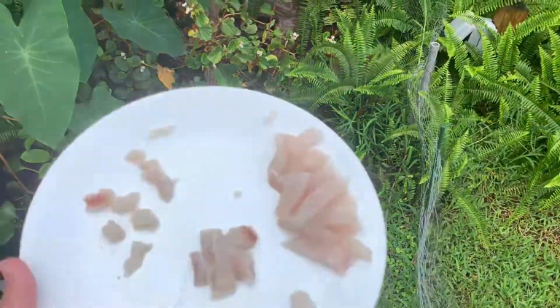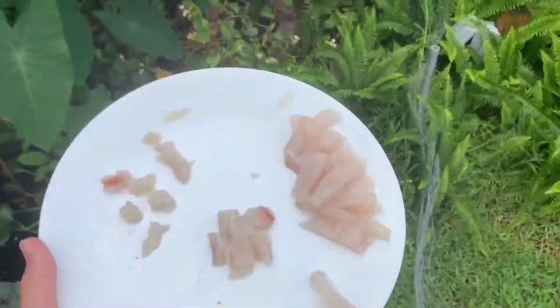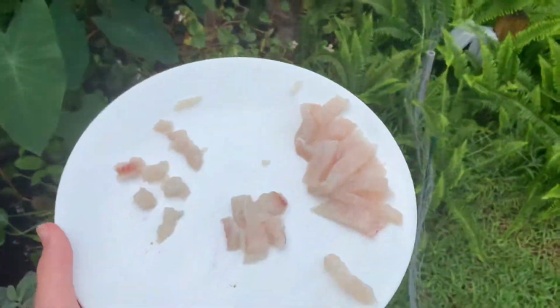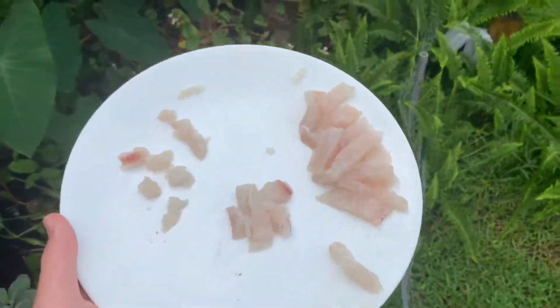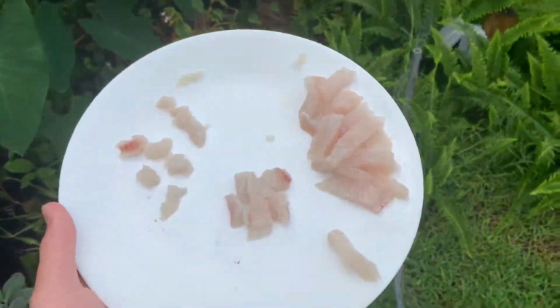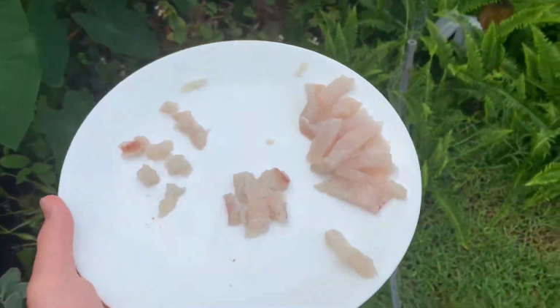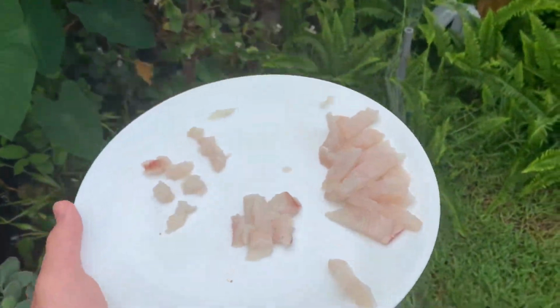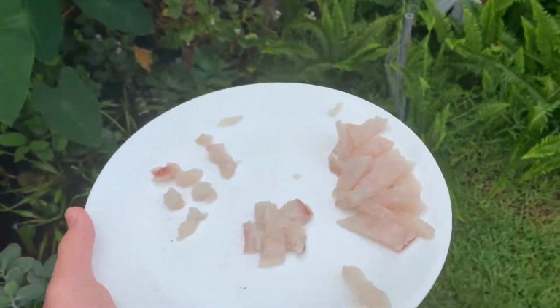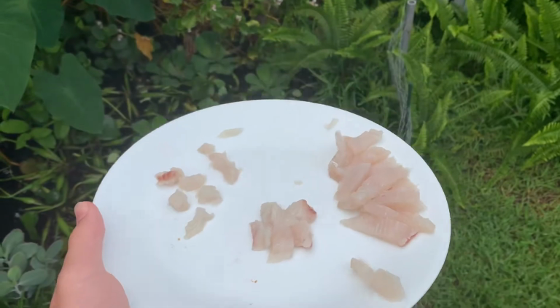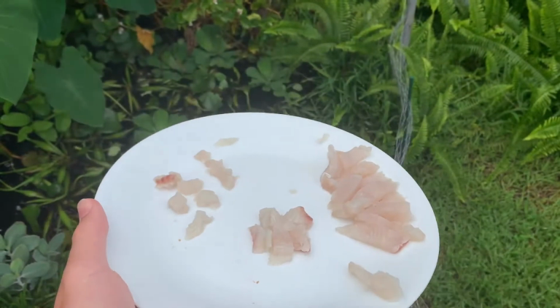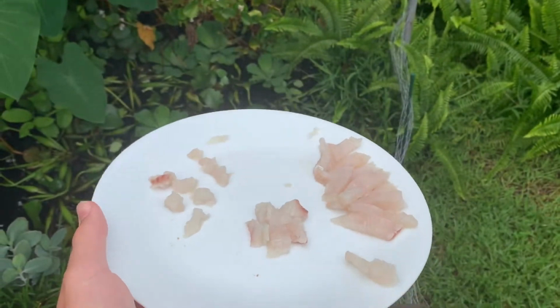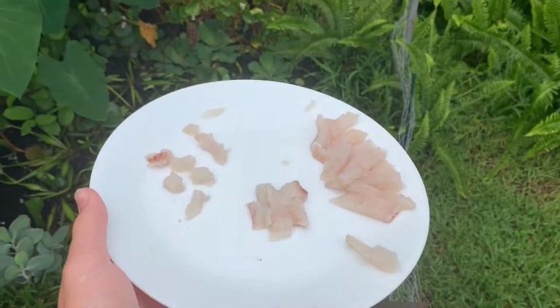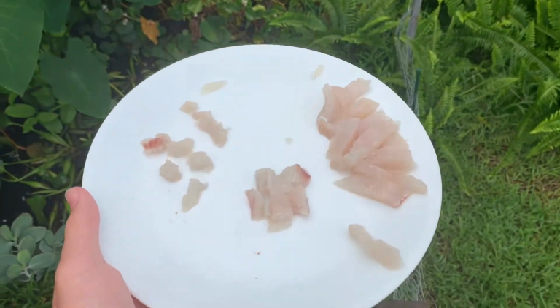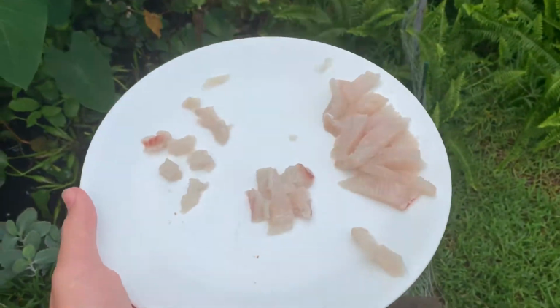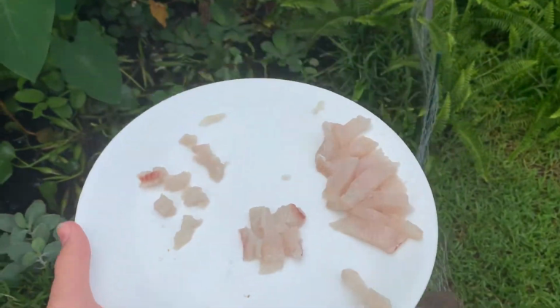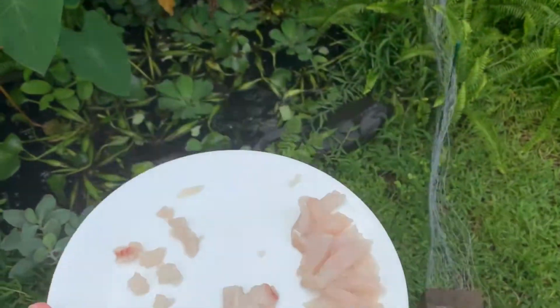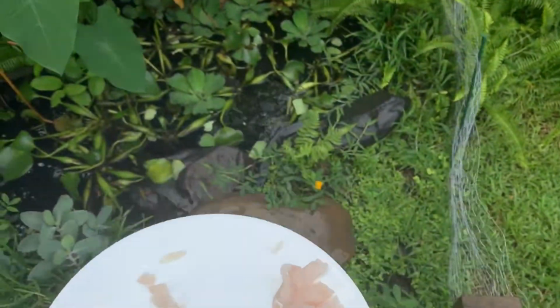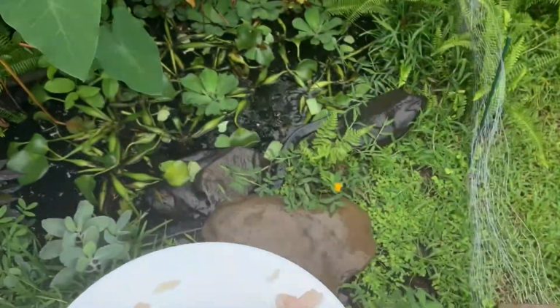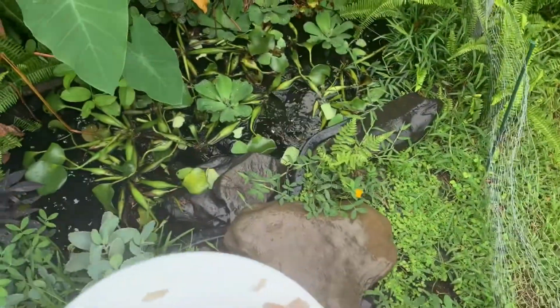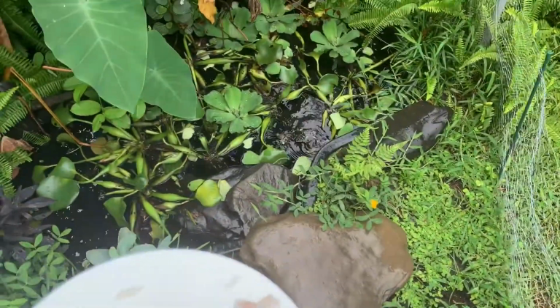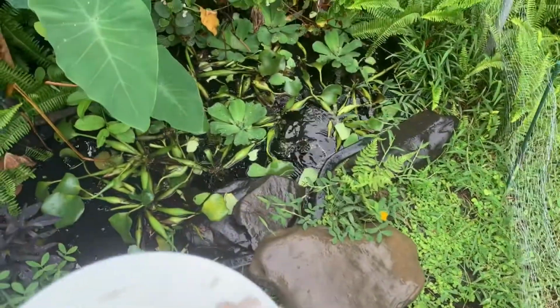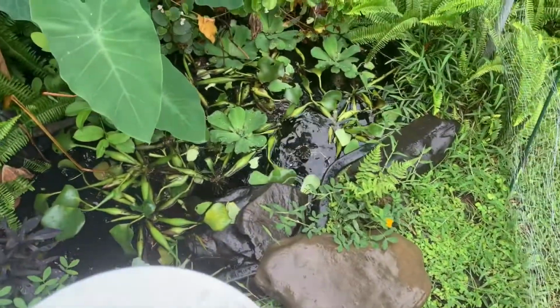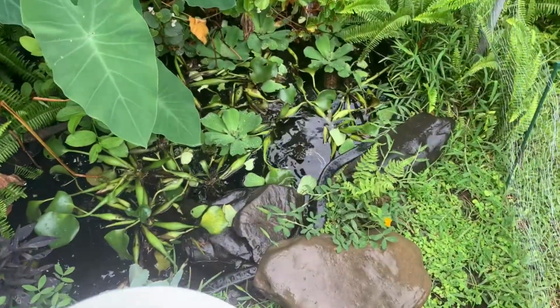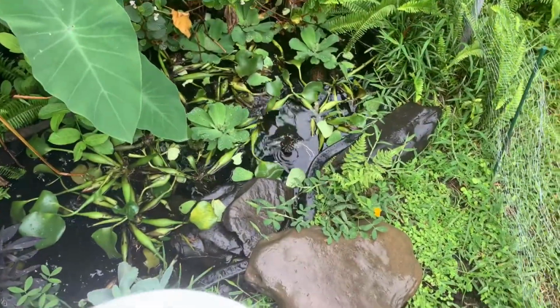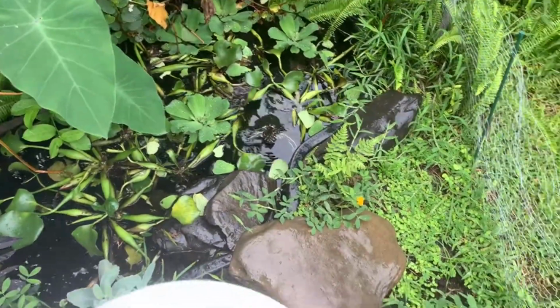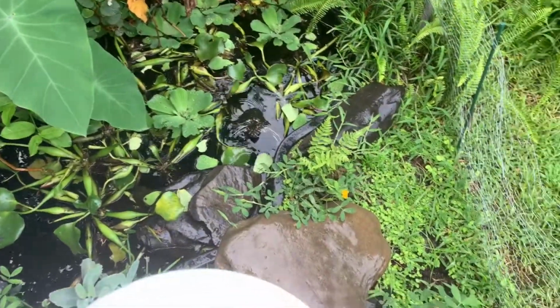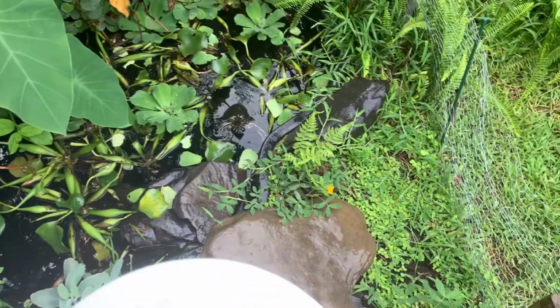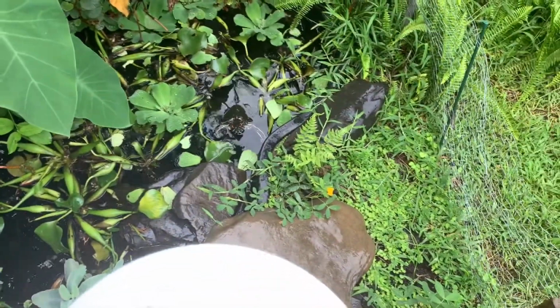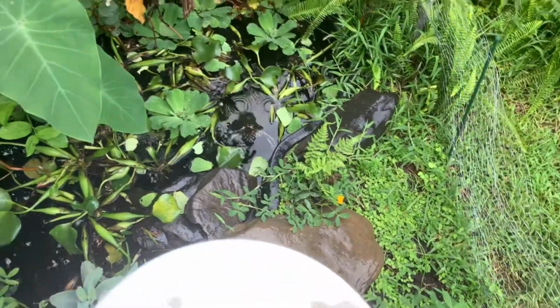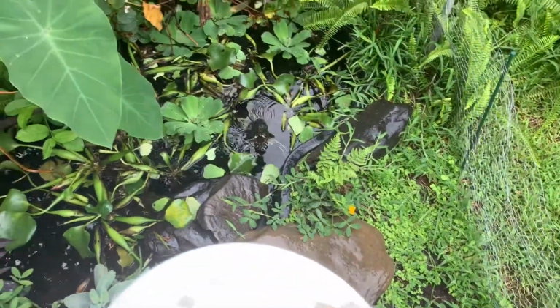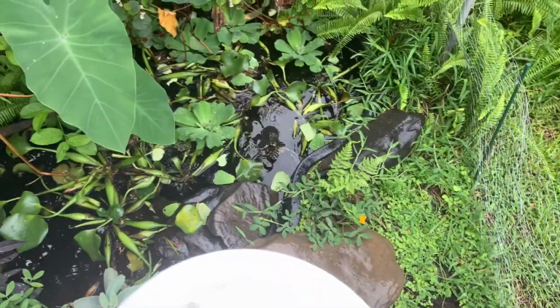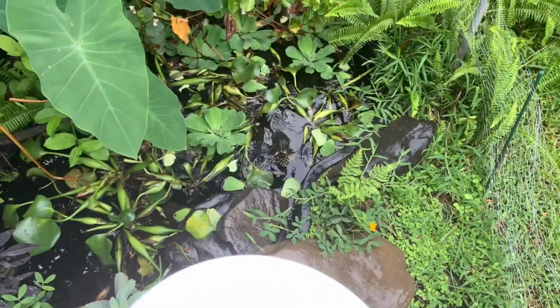Alright guys, now we're out back at the turtle pond. I figured I'll go ahead and feed the turtles — I know it's been a while — so I hope you guys enjoy.